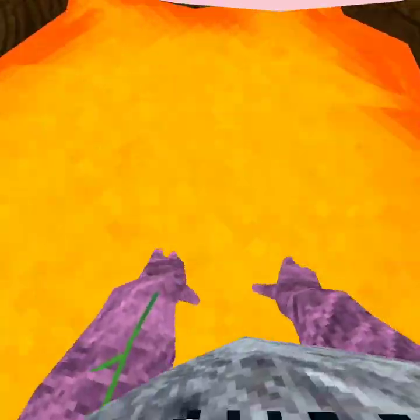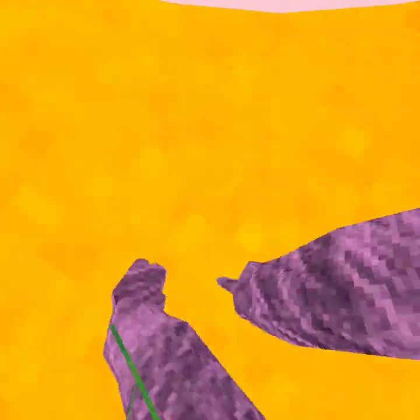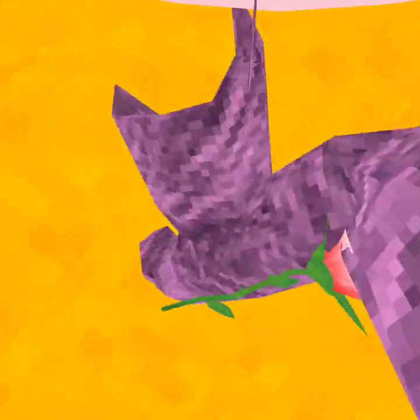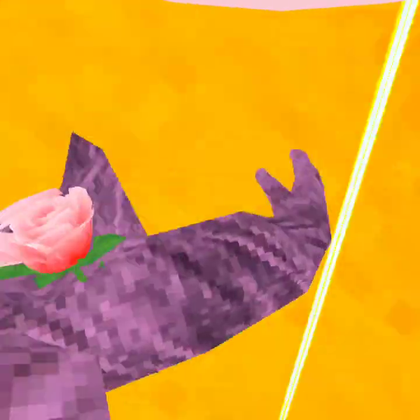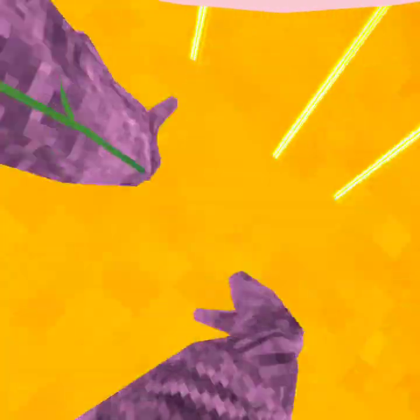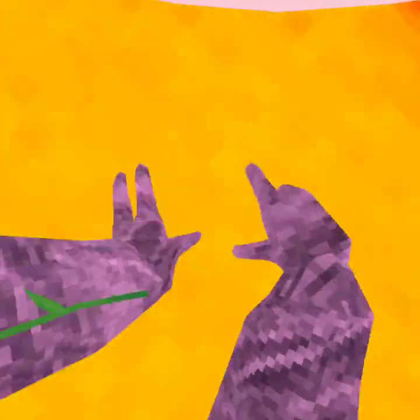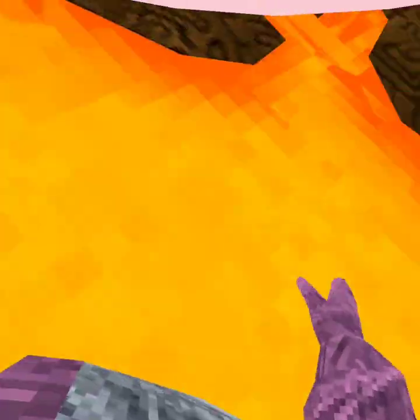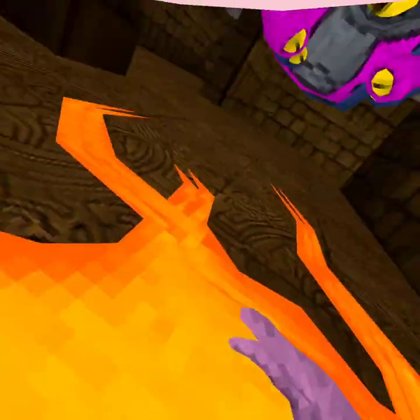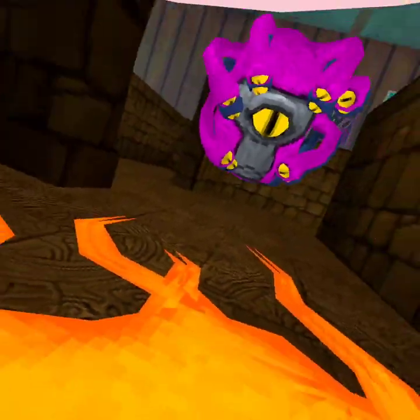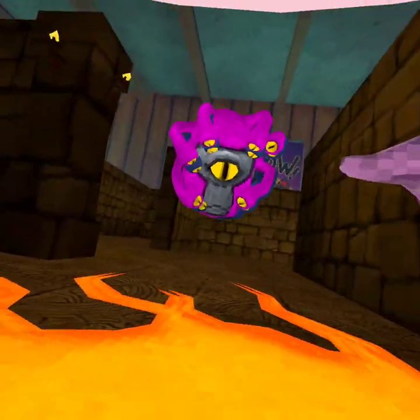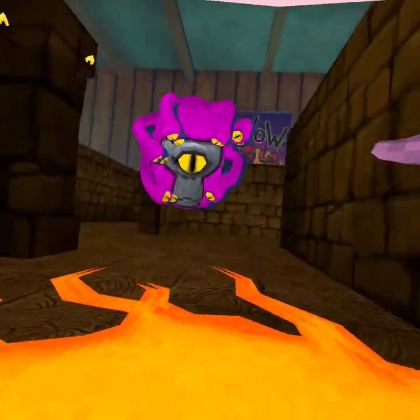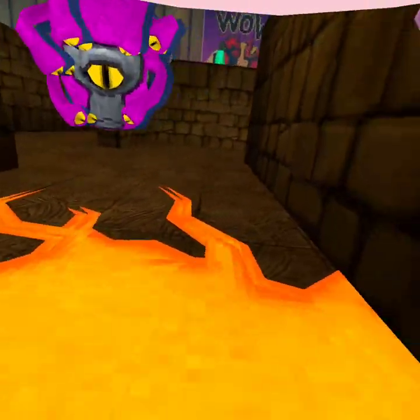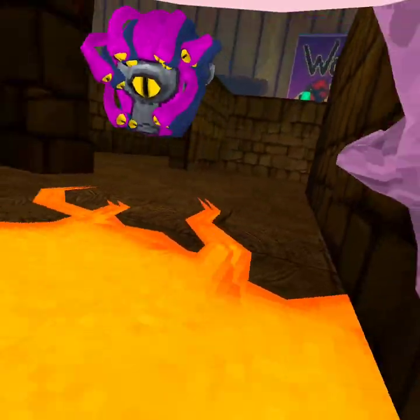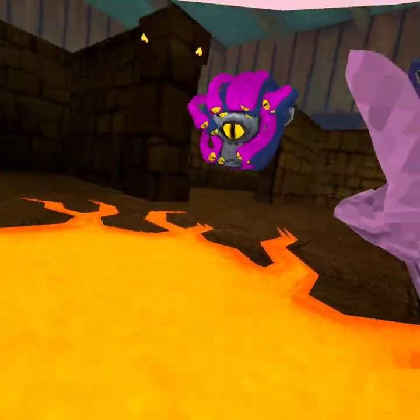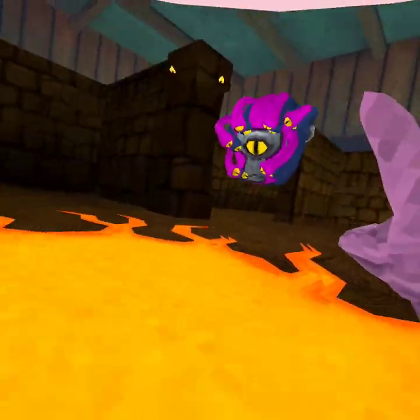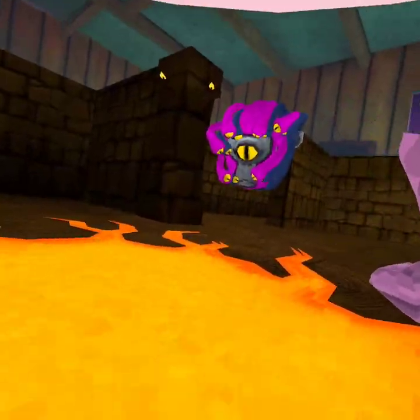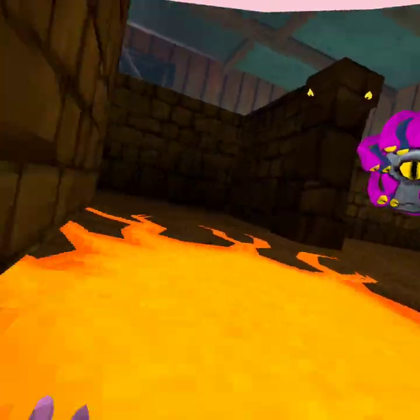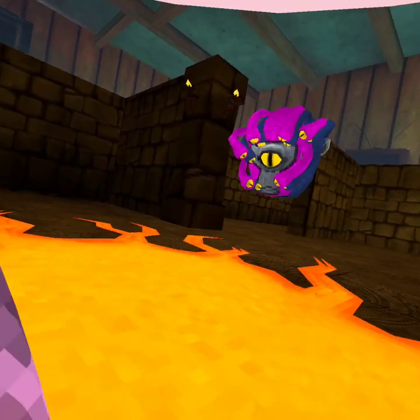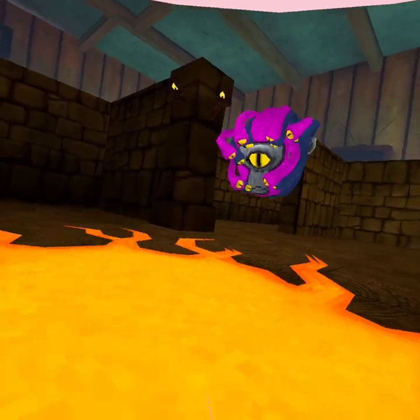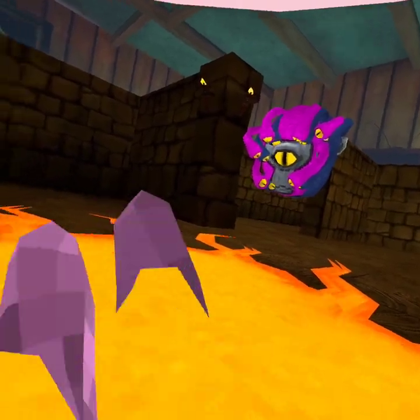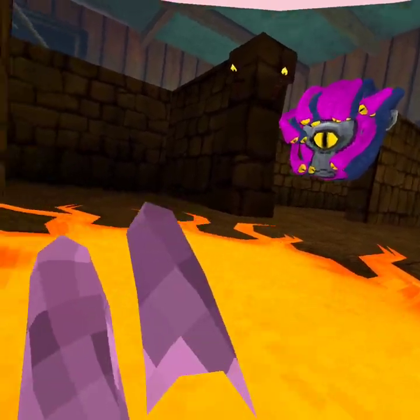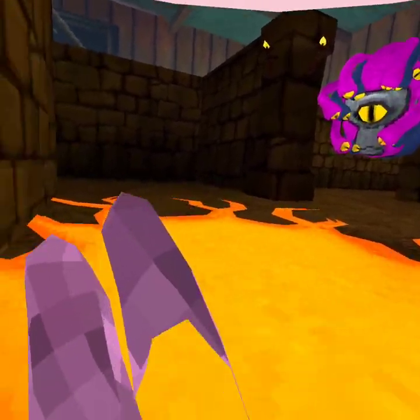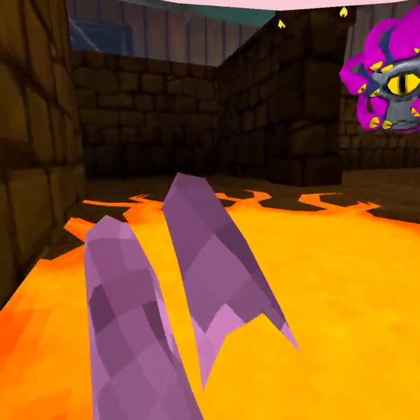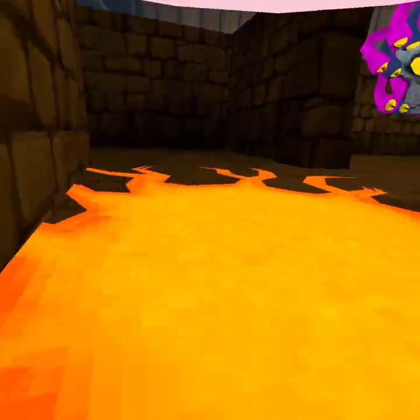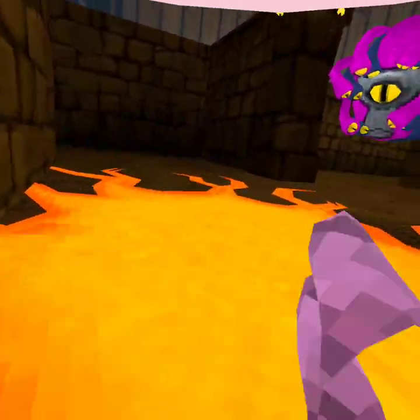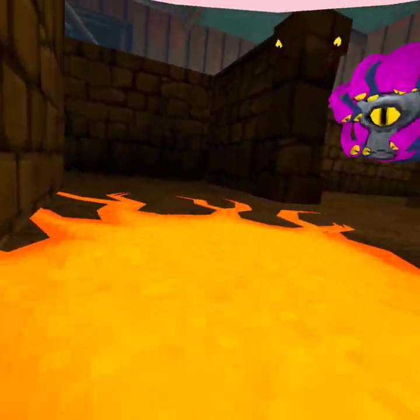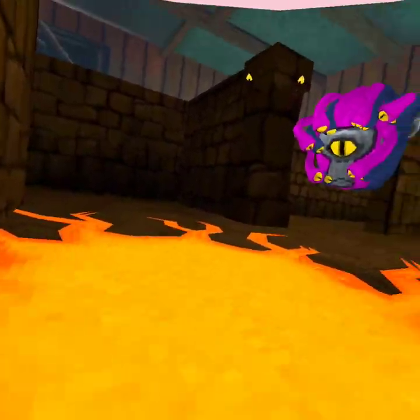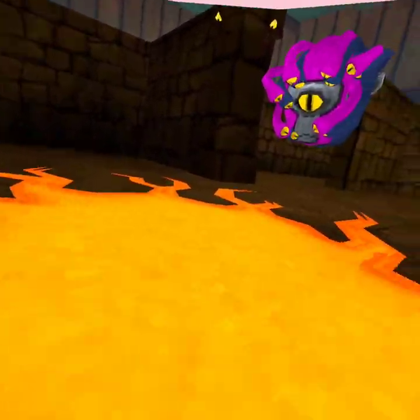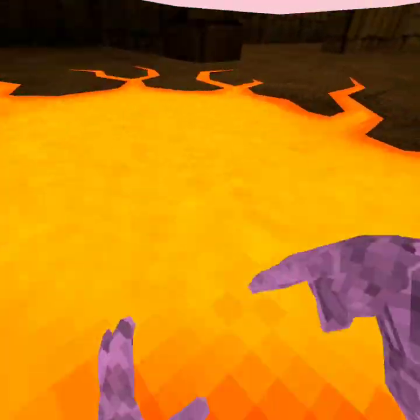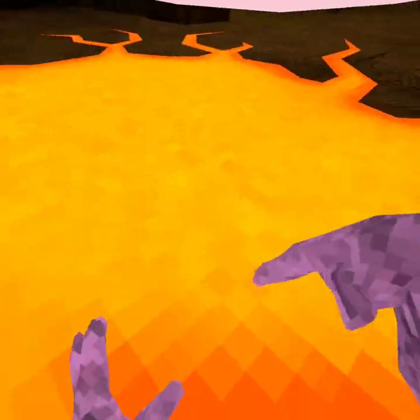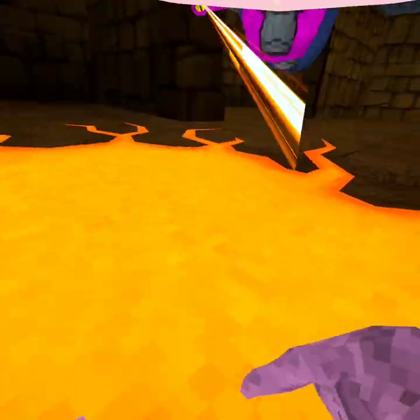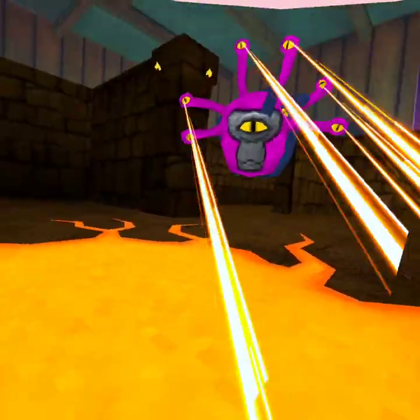I want to go in. Just let them zap you once you're in the corner, and then you'll go inside the ground into this cage.